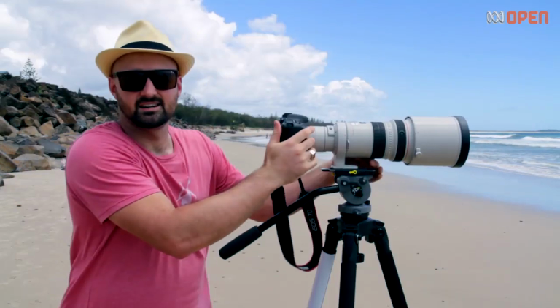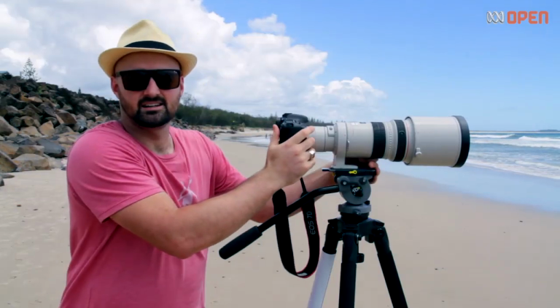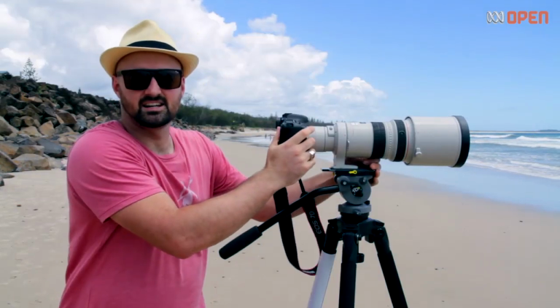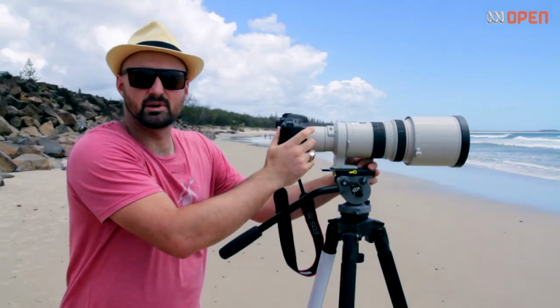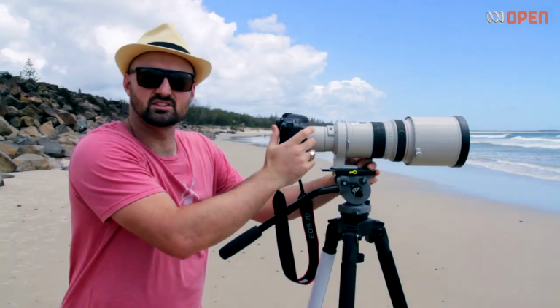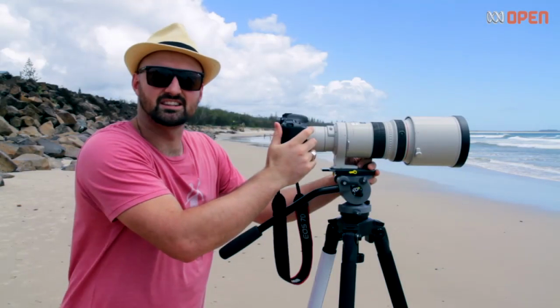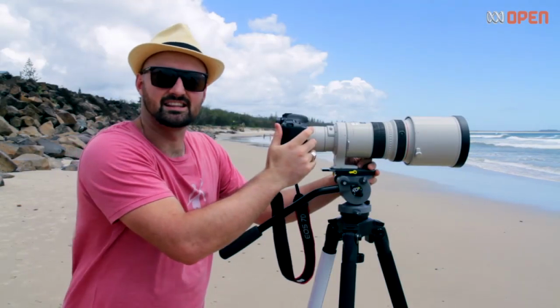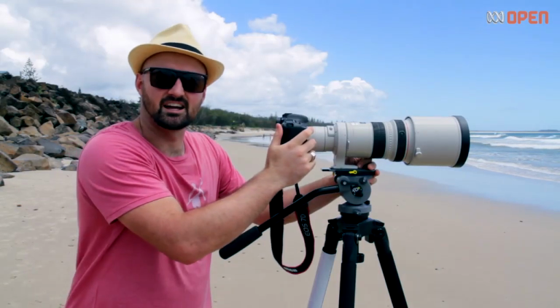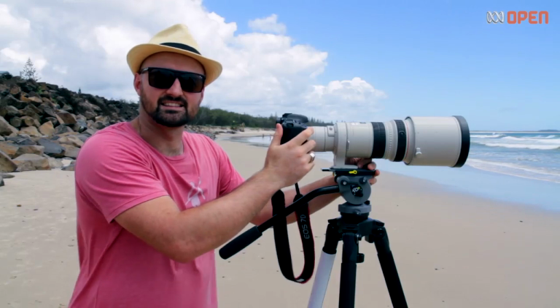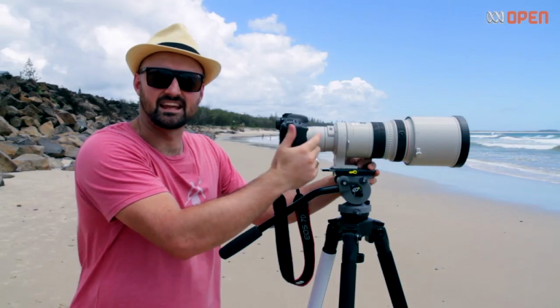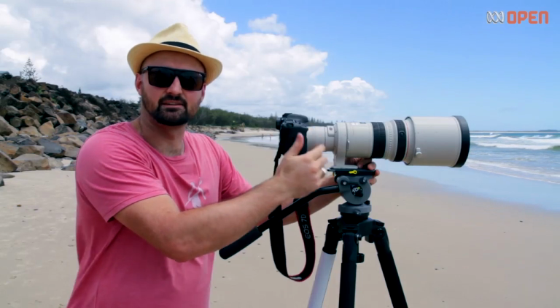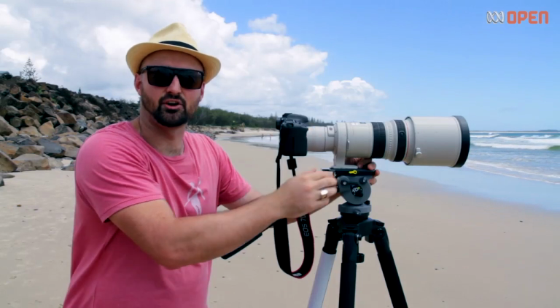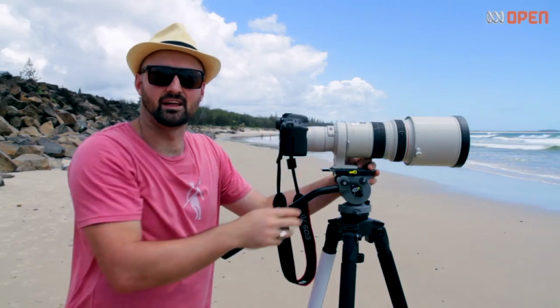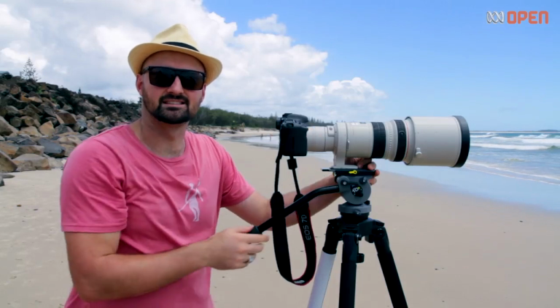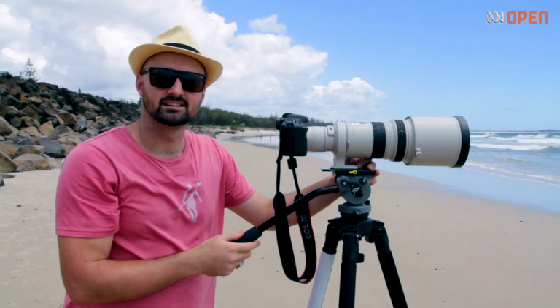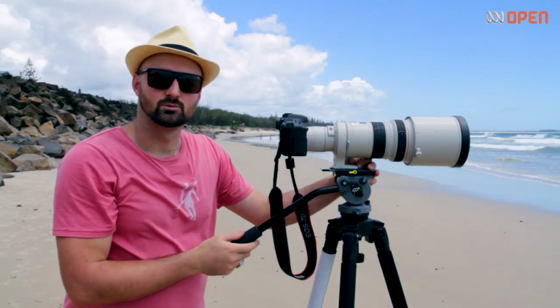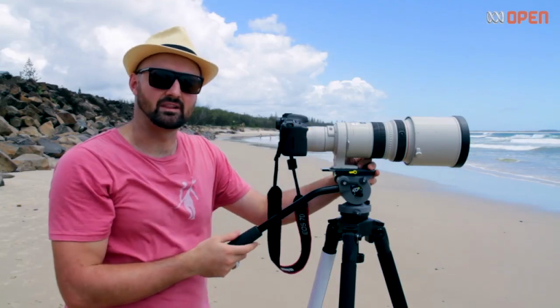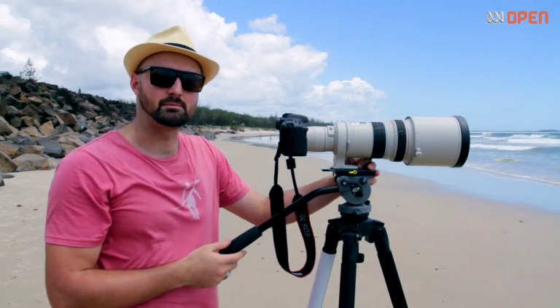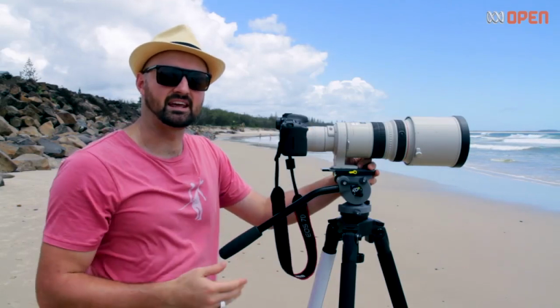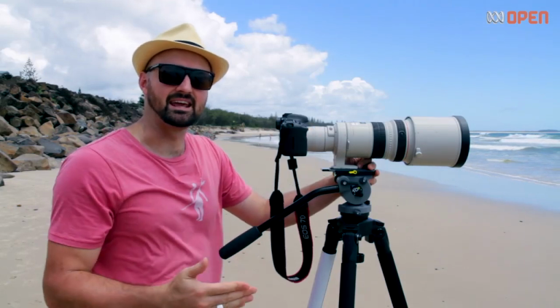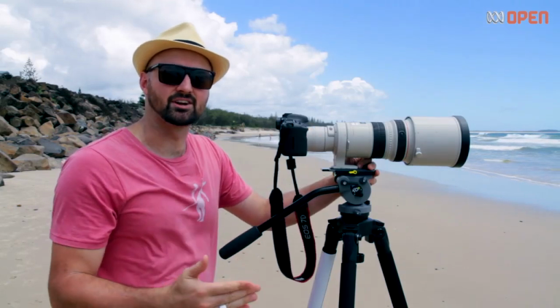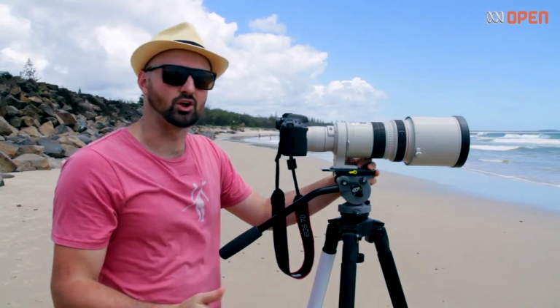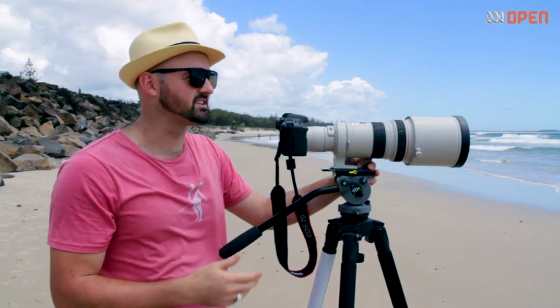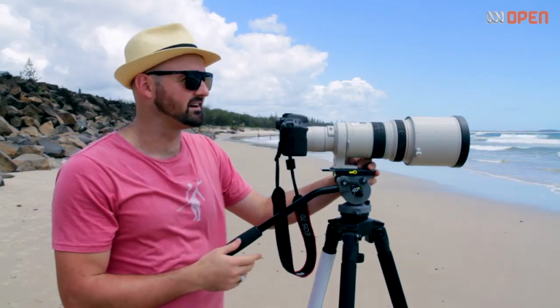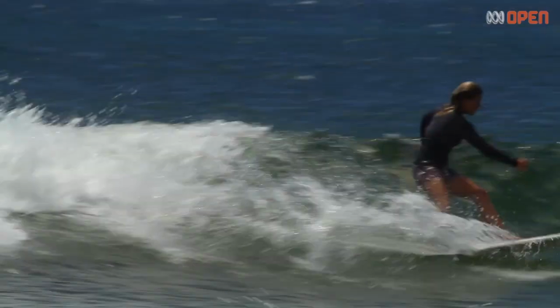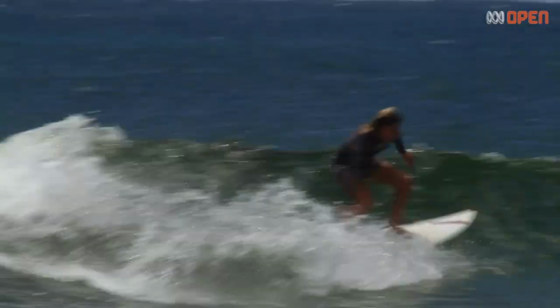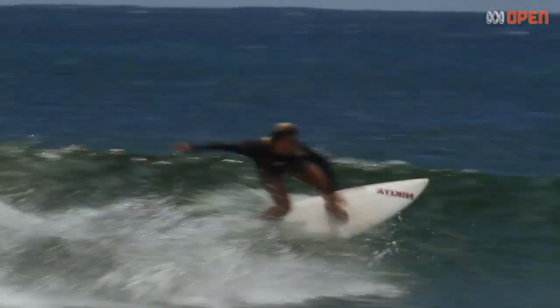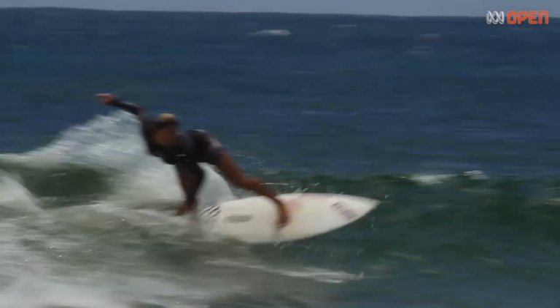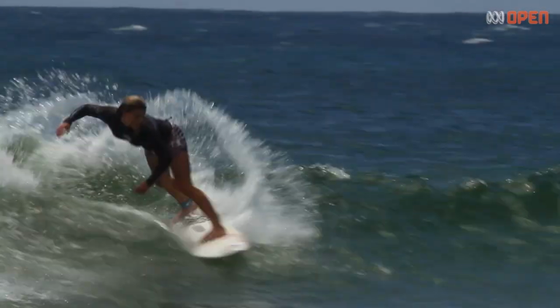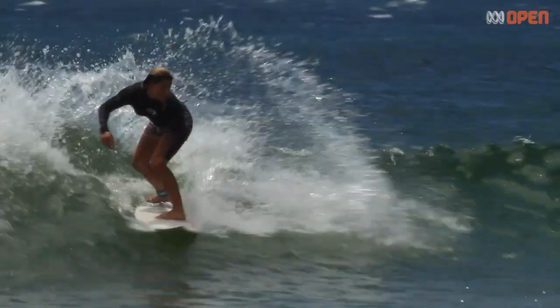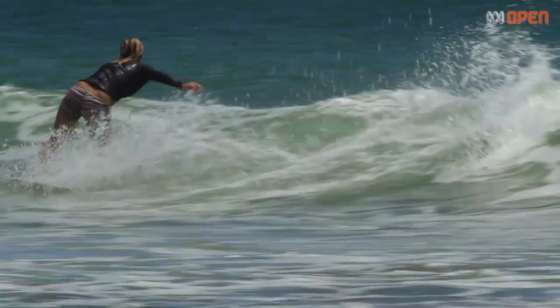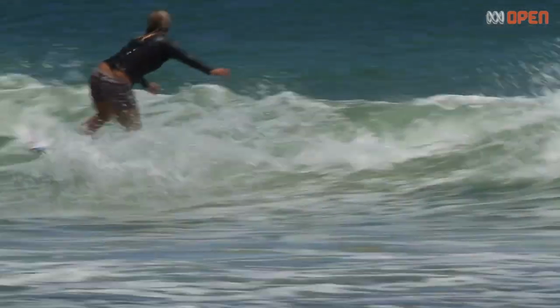A specialist lens like this telephoto lens will allow me to get even closer, and they're great for capturing sports.